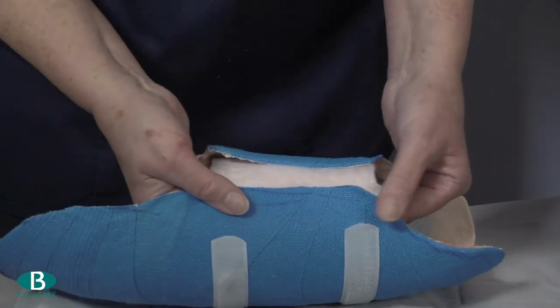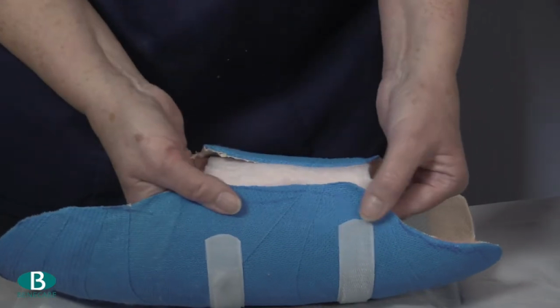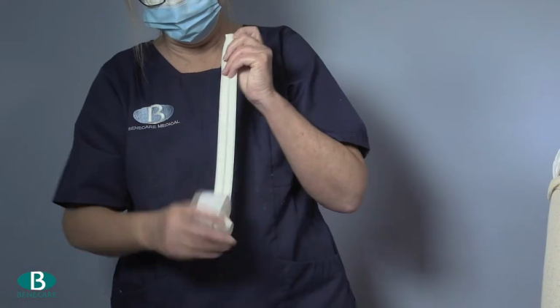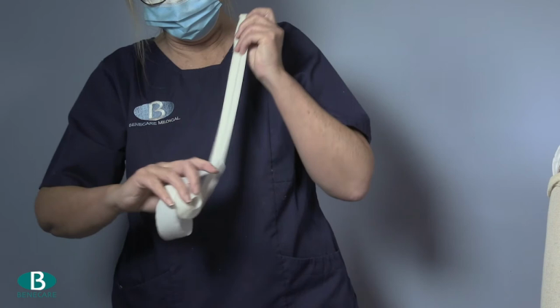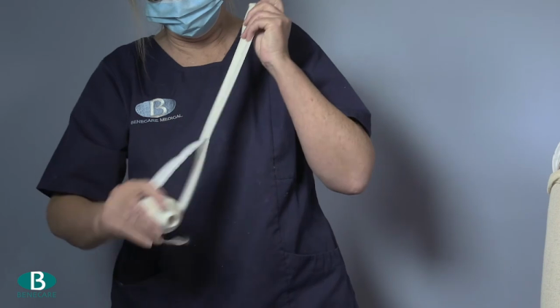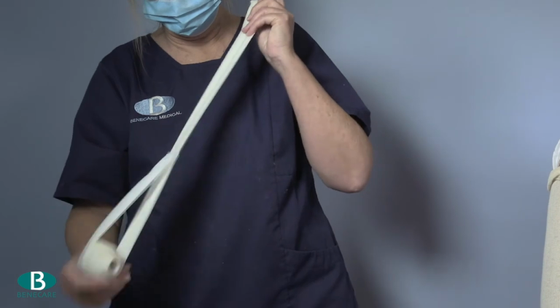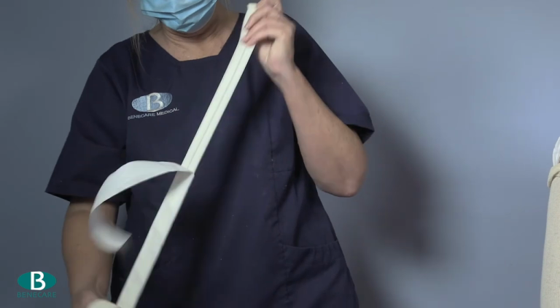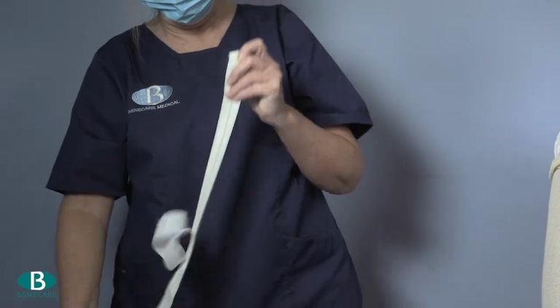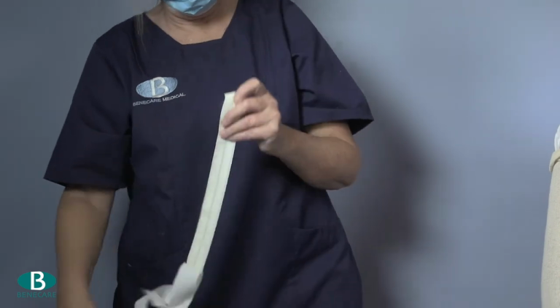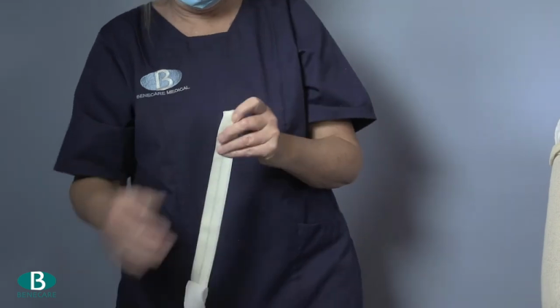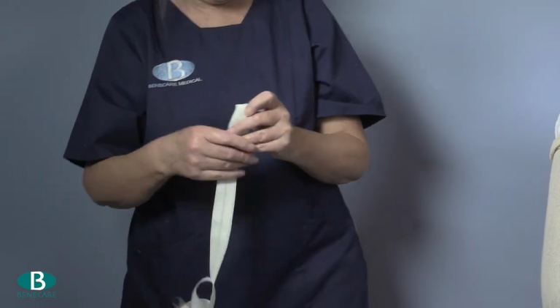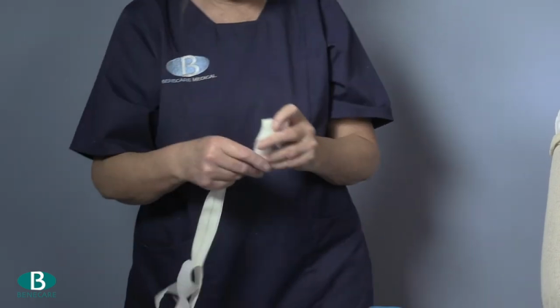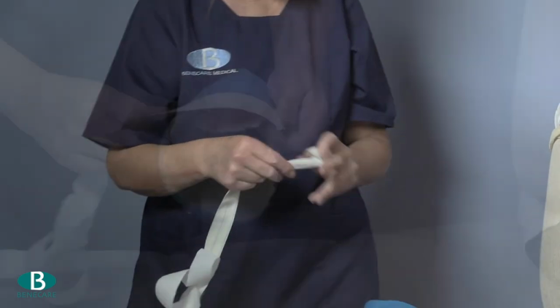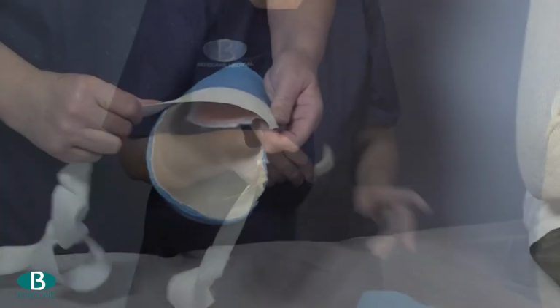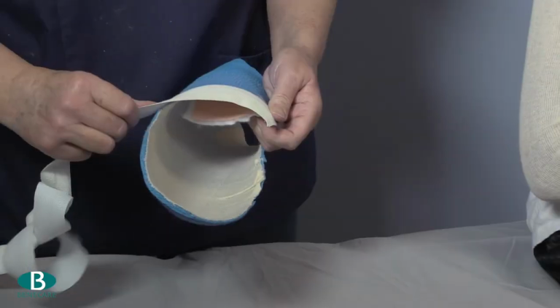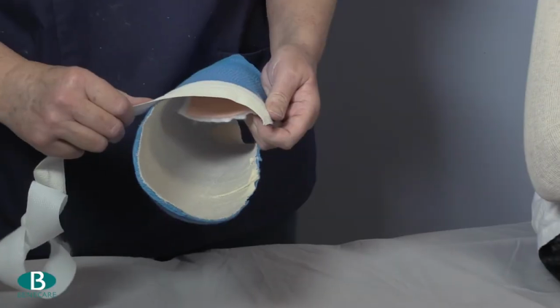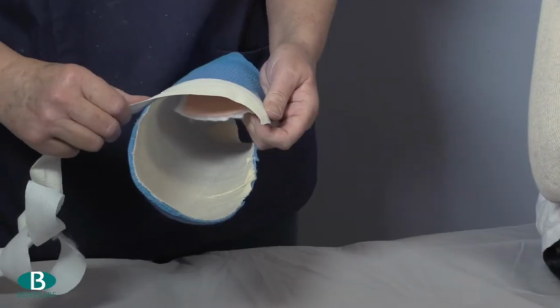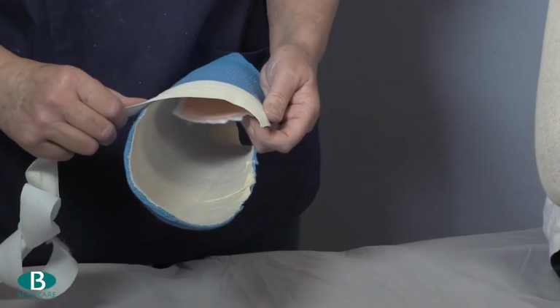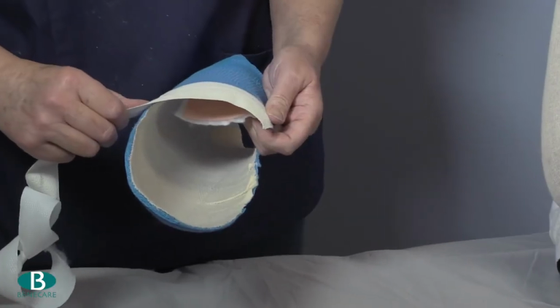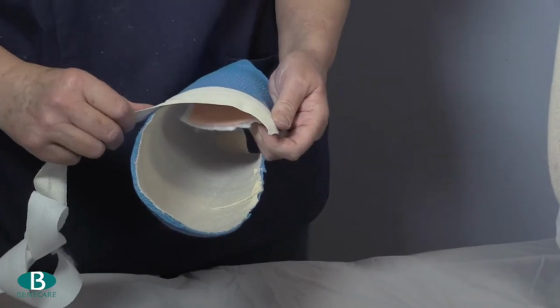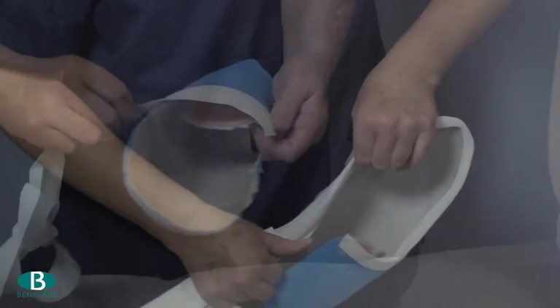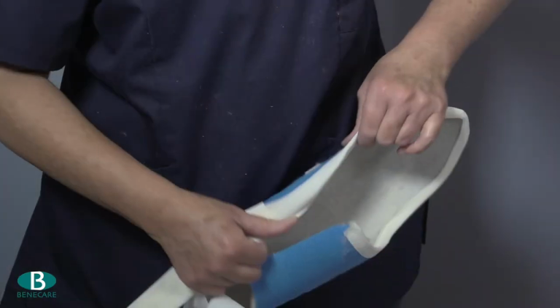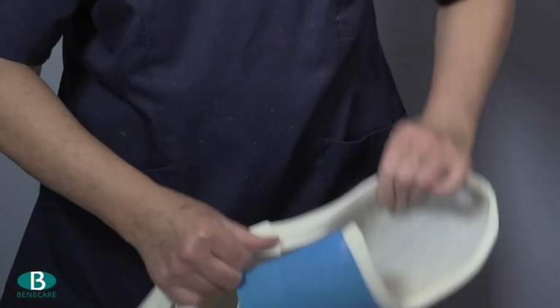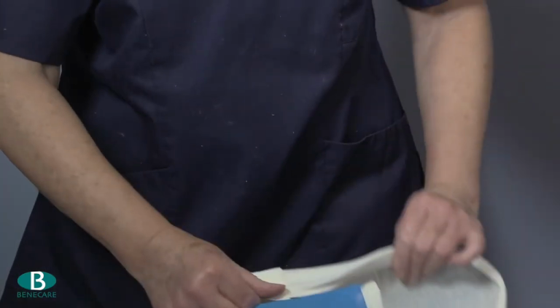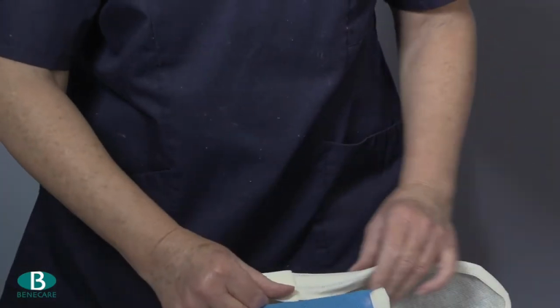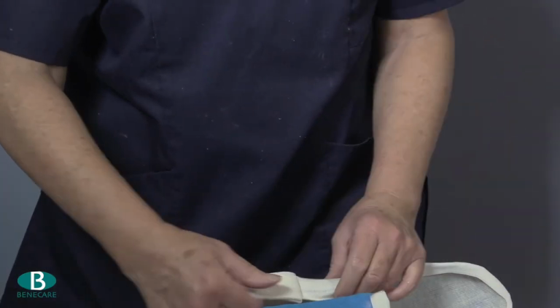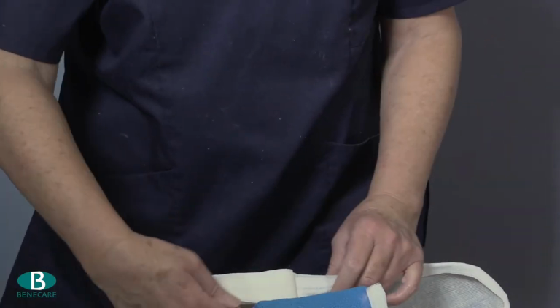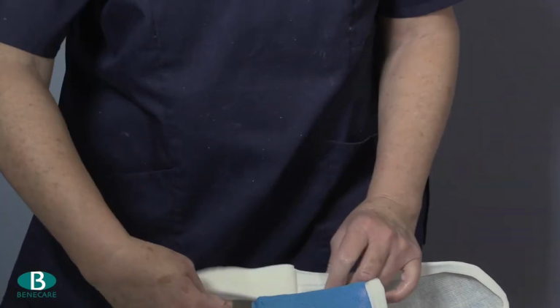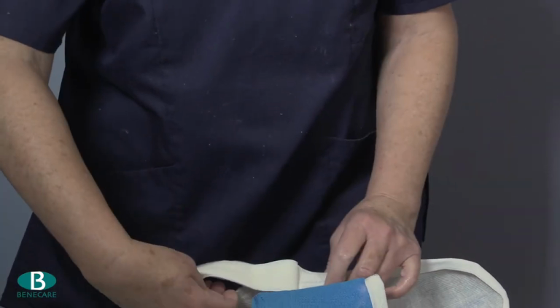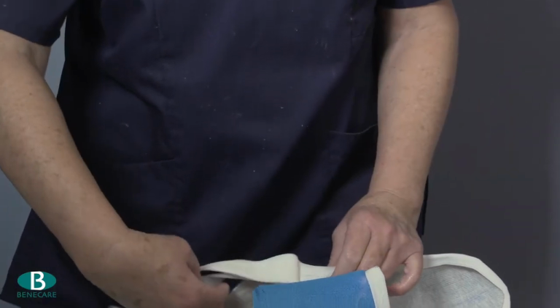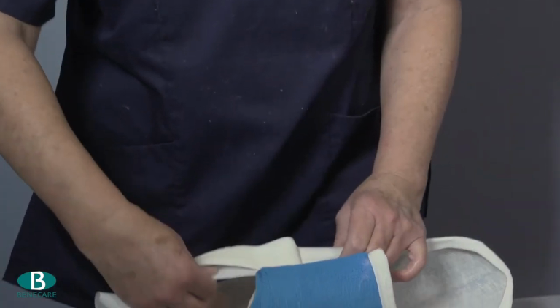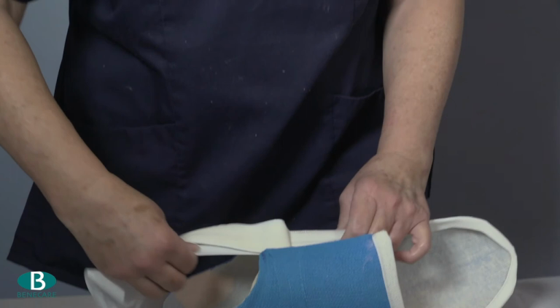Edge the brace with either elasticated strapping or fleecy edging tape.